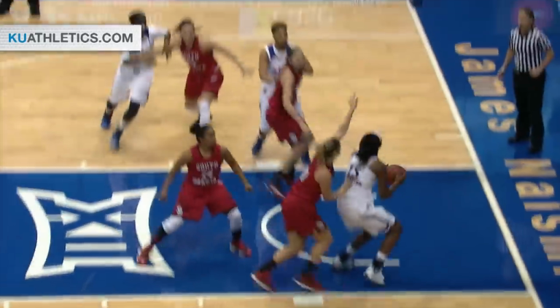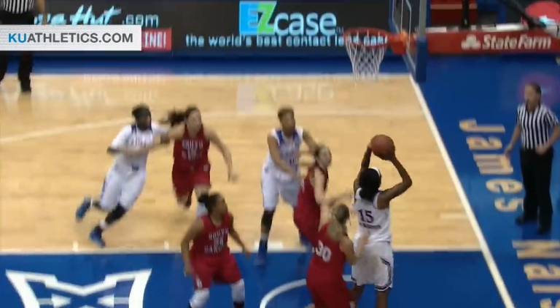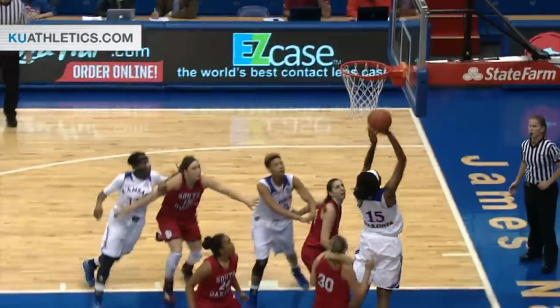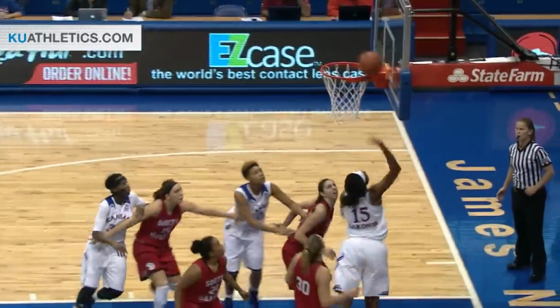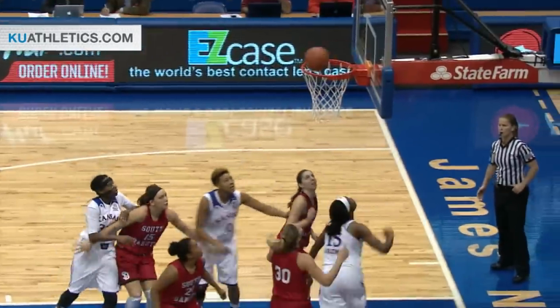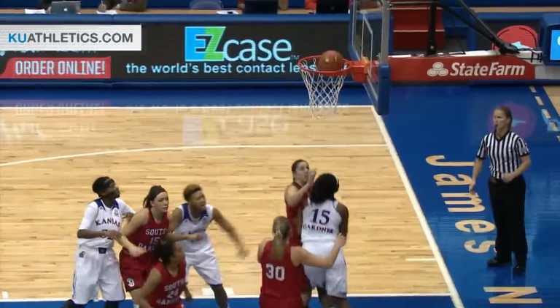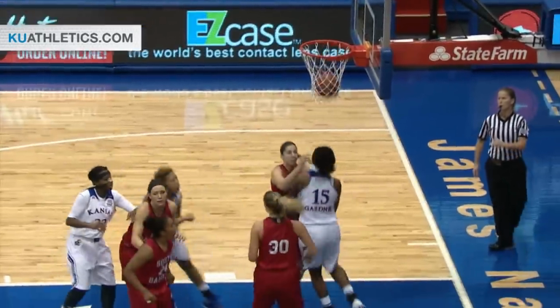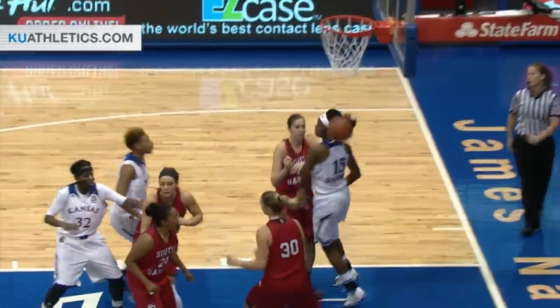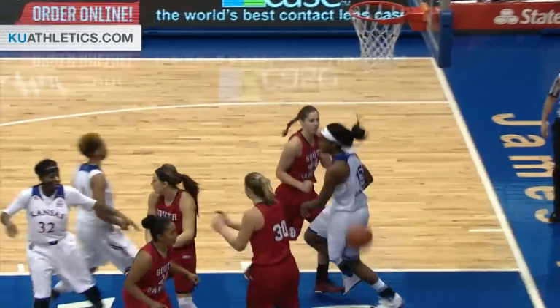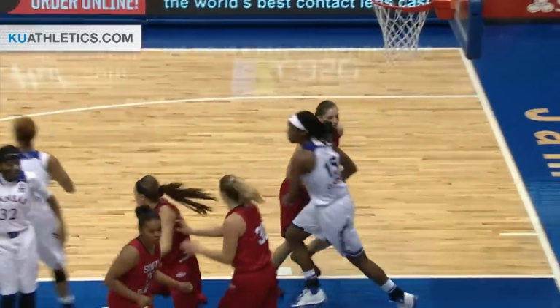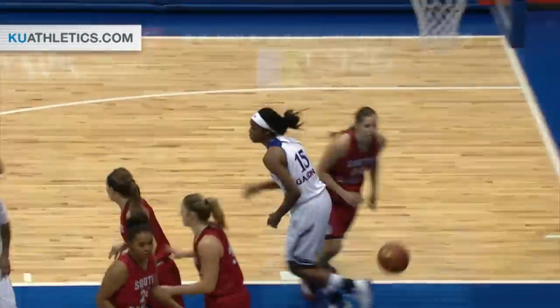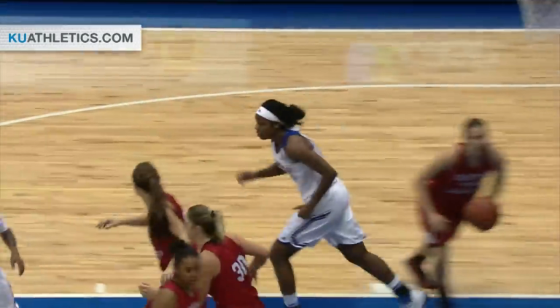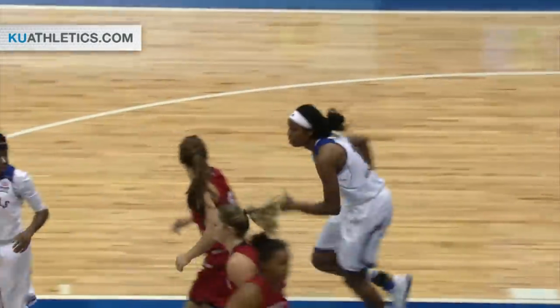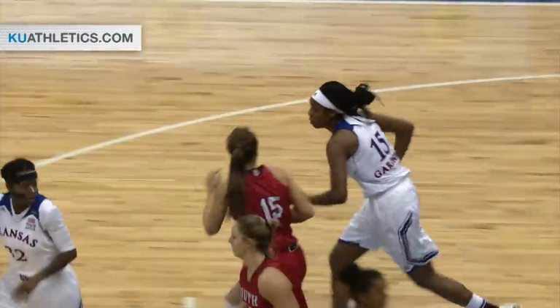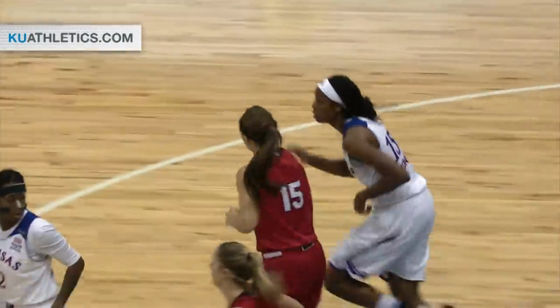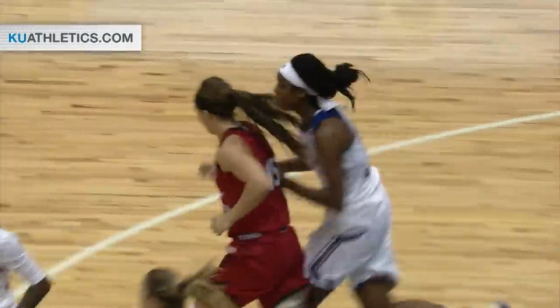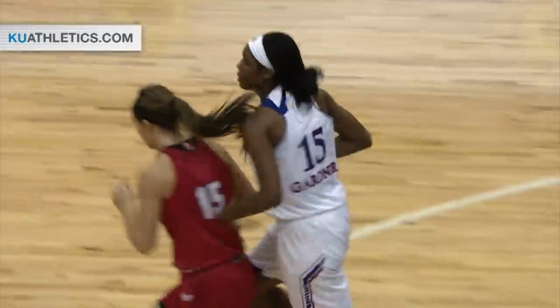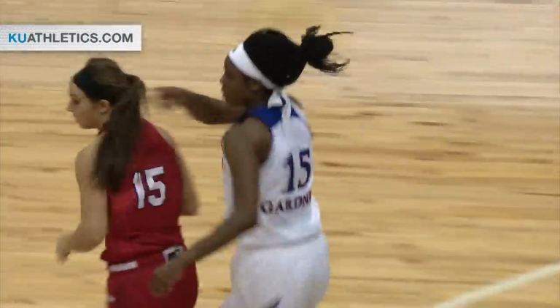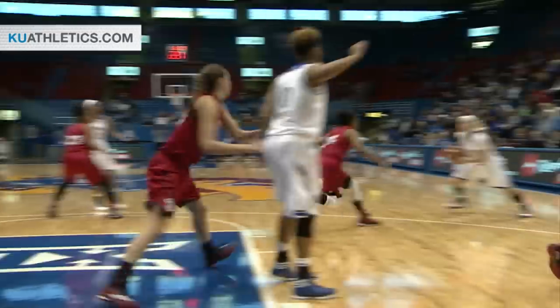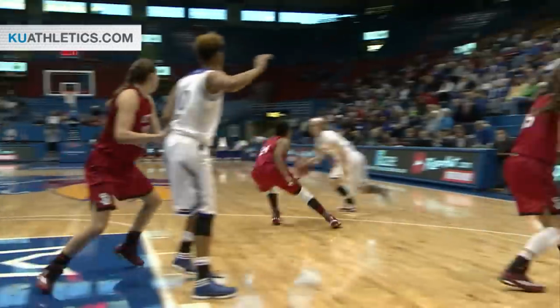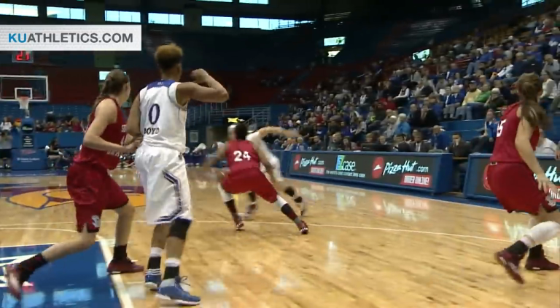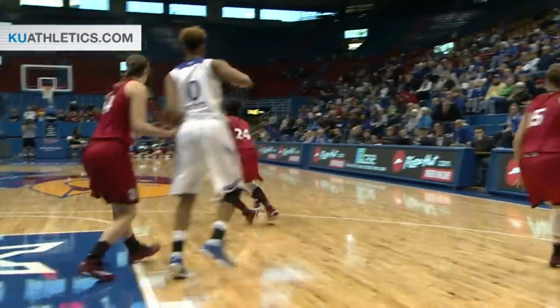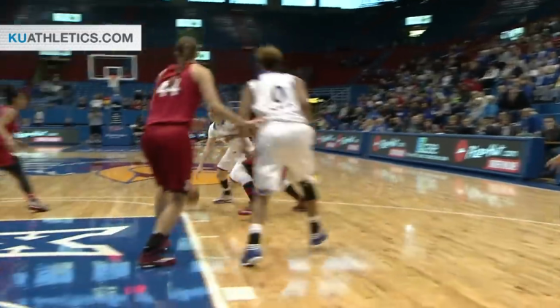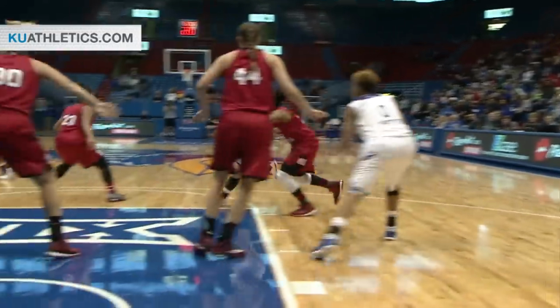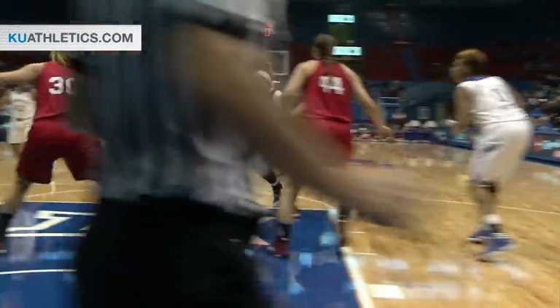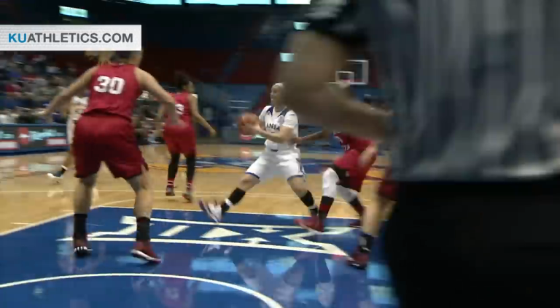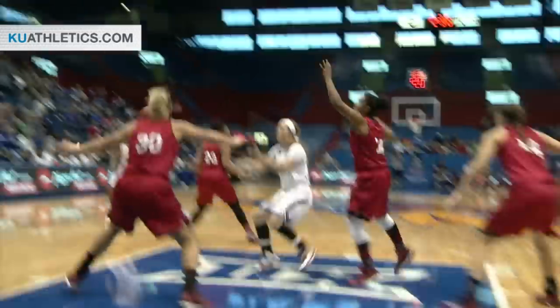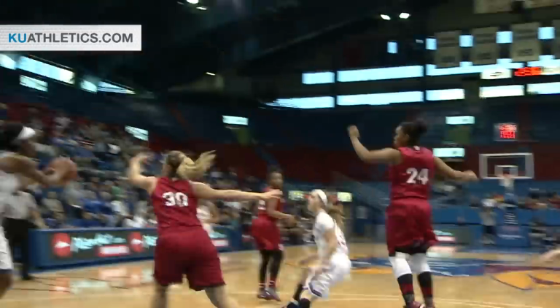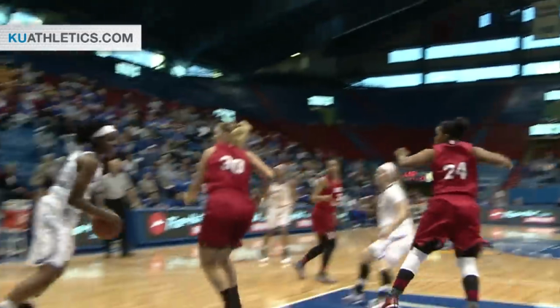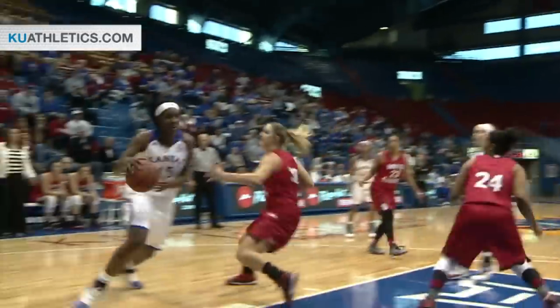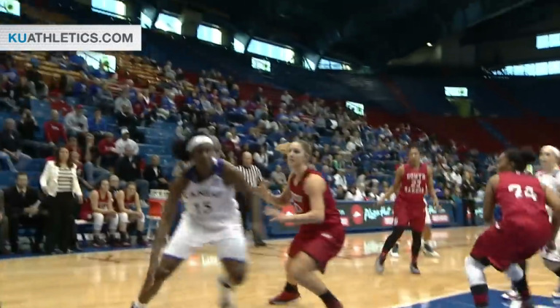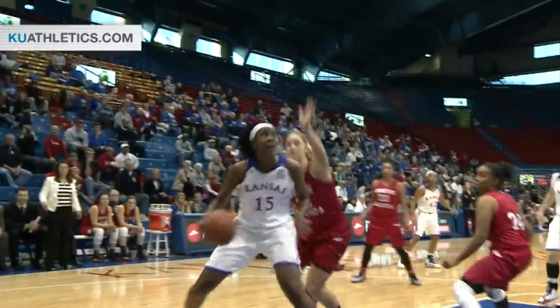Aldridge on the dribble drive. Penetration kick inside to Gardner for the lay-in. Nice job of drawing the defense by Lauren Aldridge.